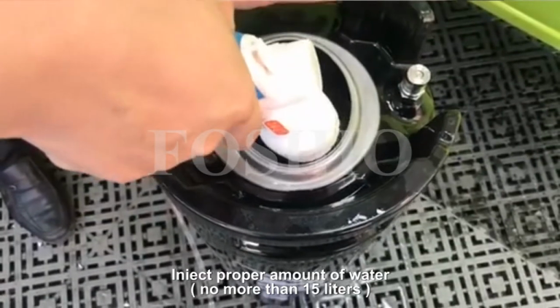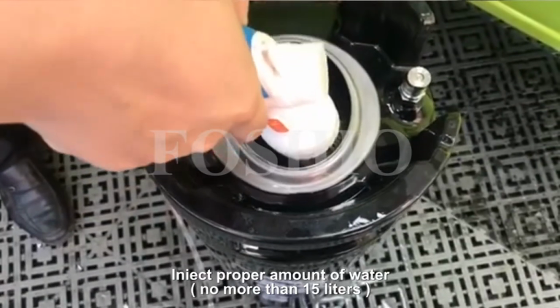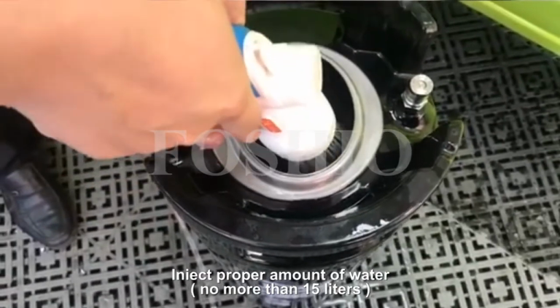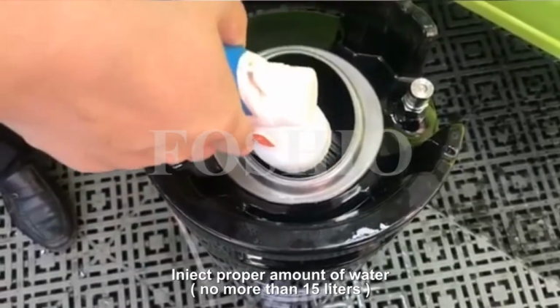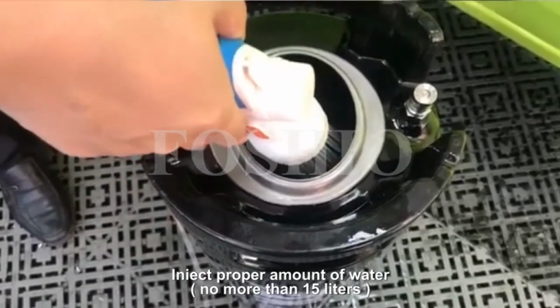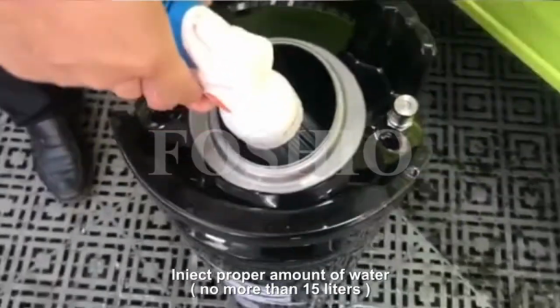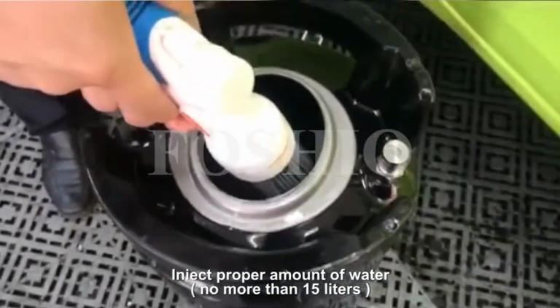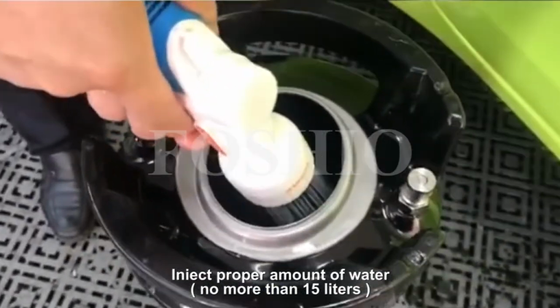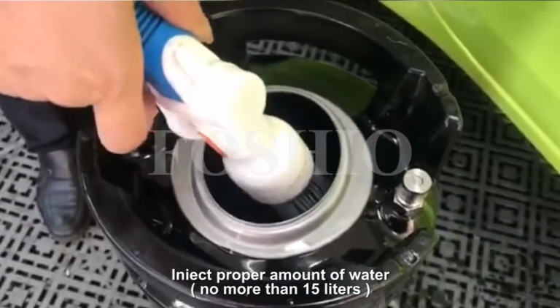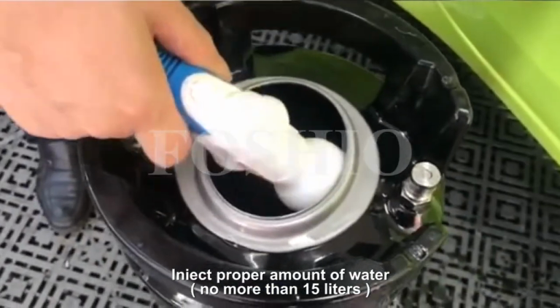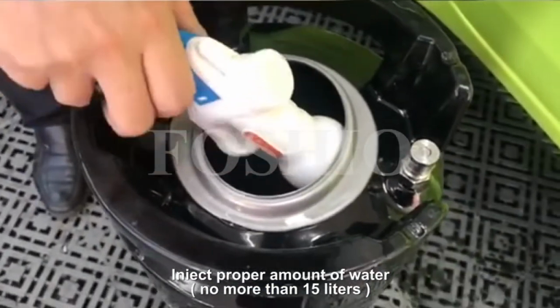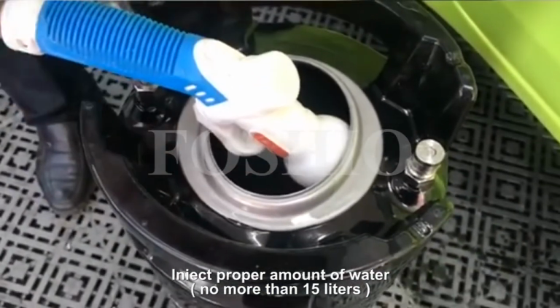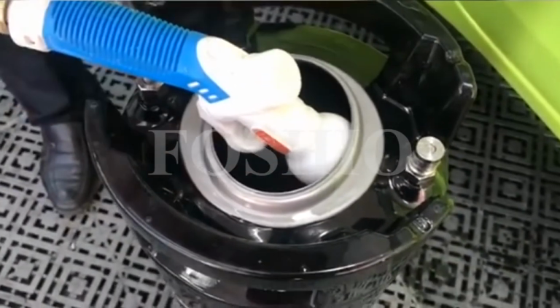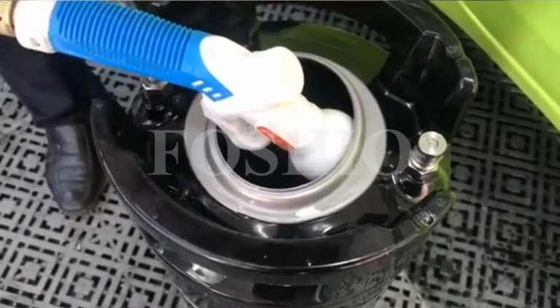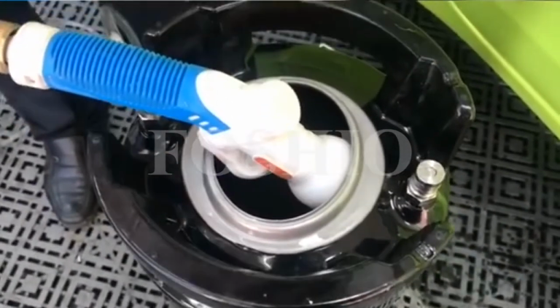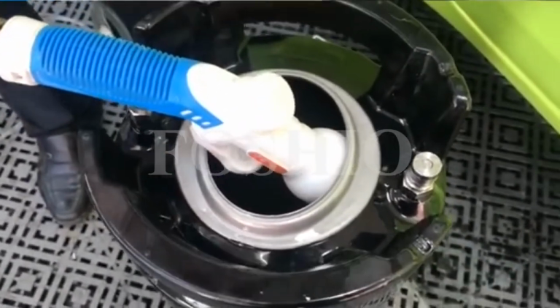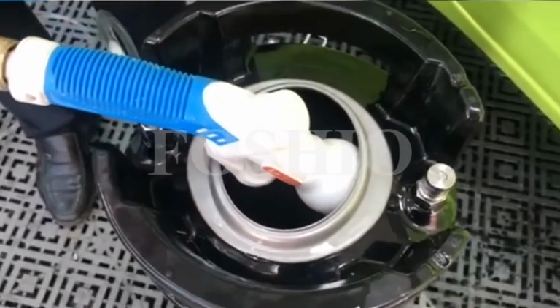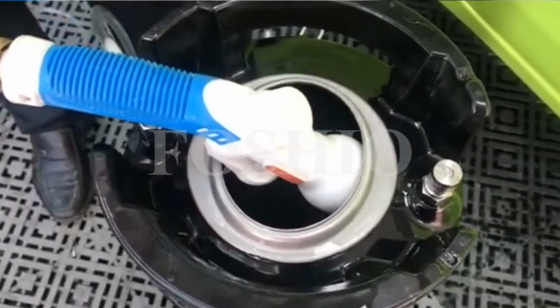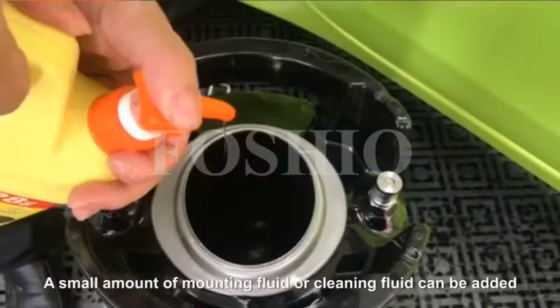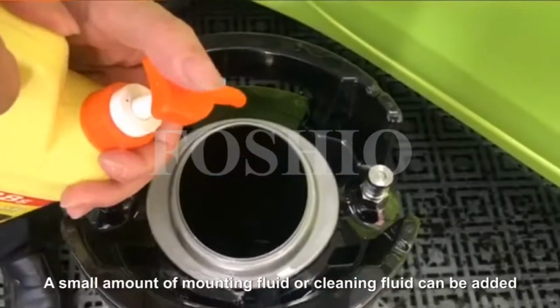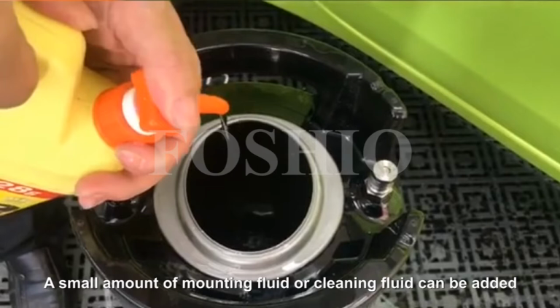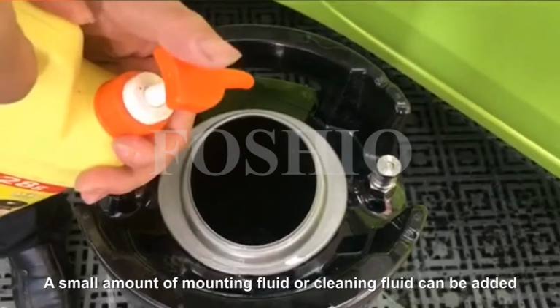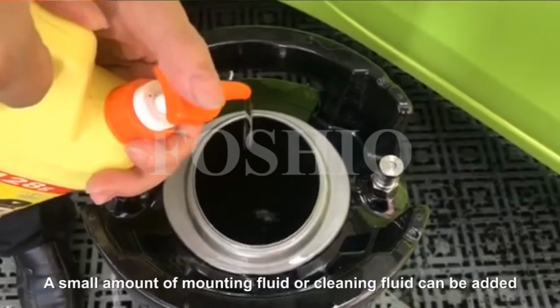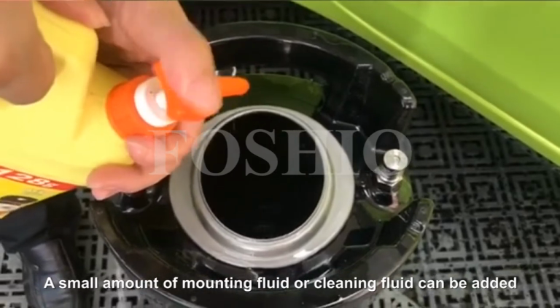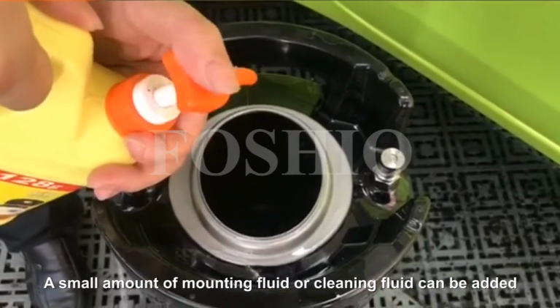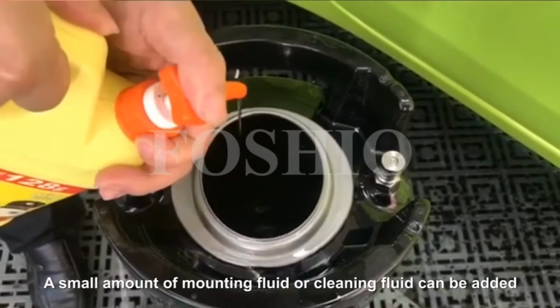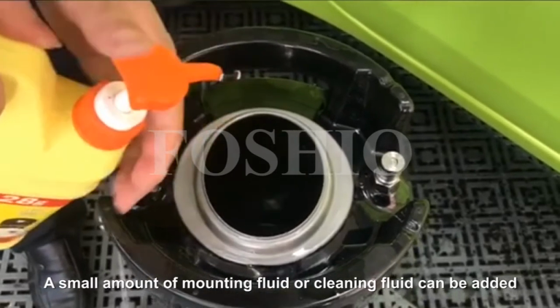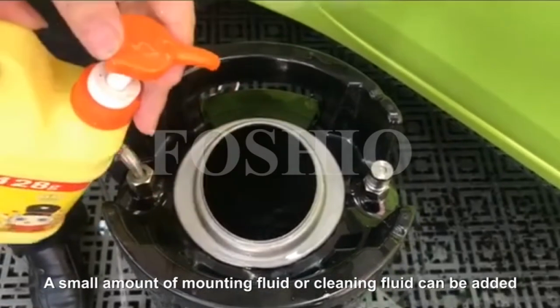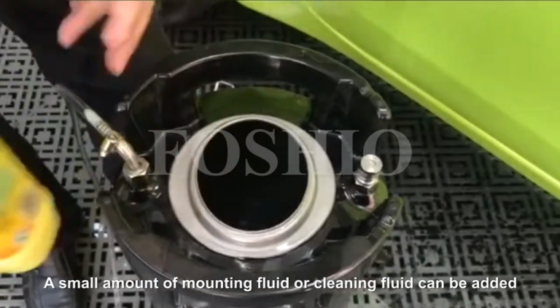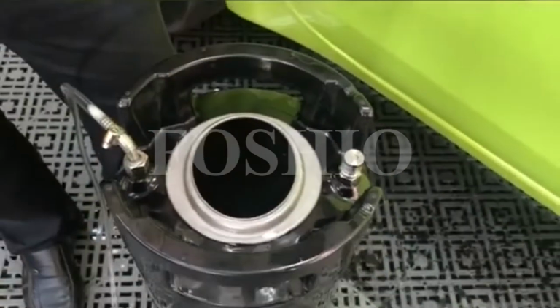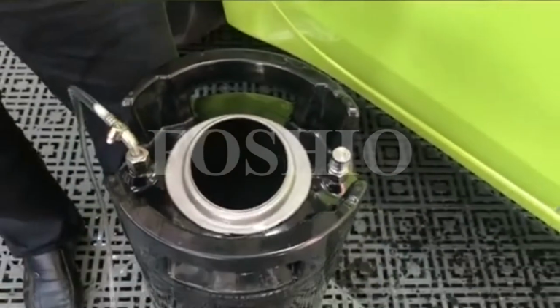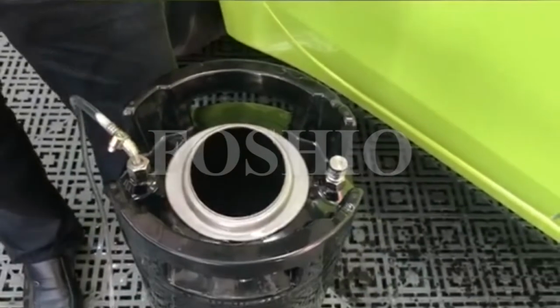Add a proper amount of water, no more than 15 liters. A small amount of mounting fluid or cleaning fluid can also be added.